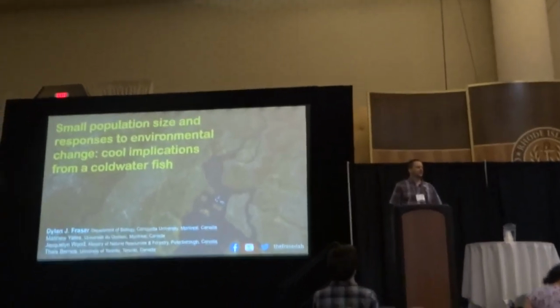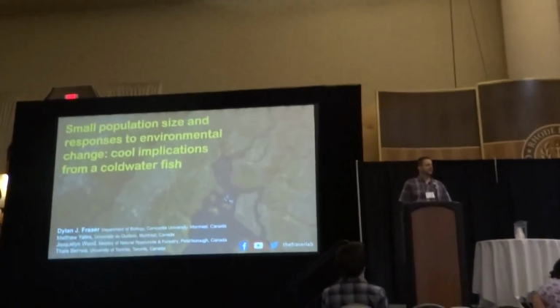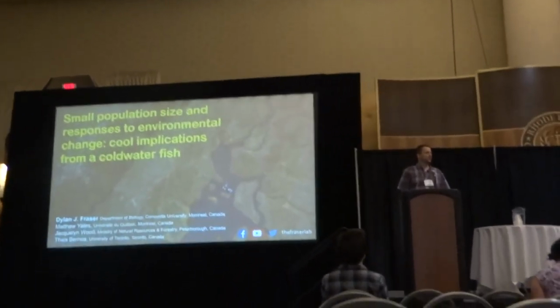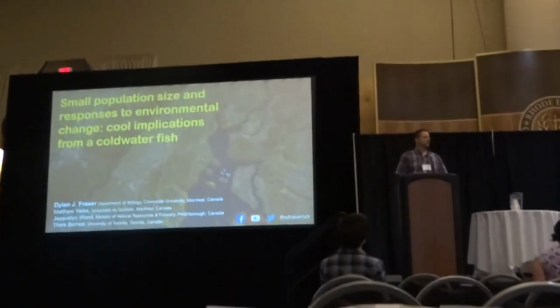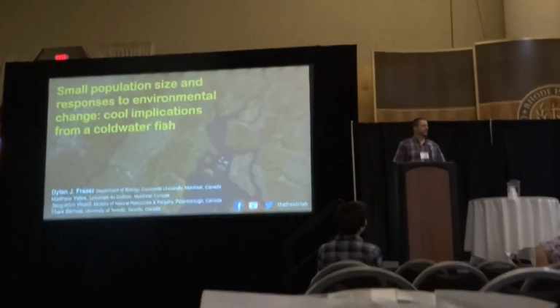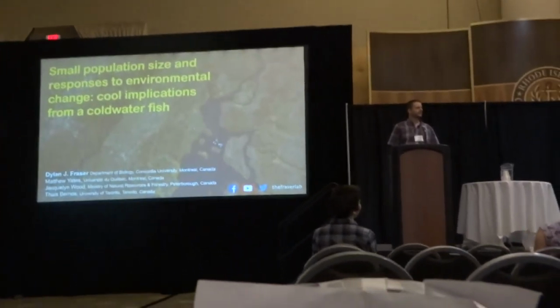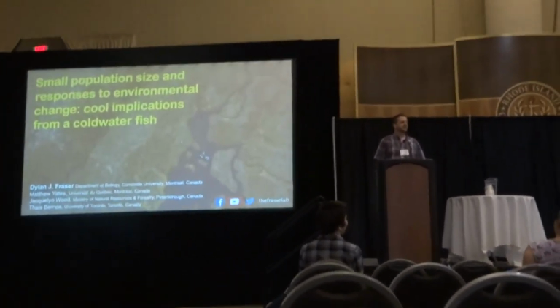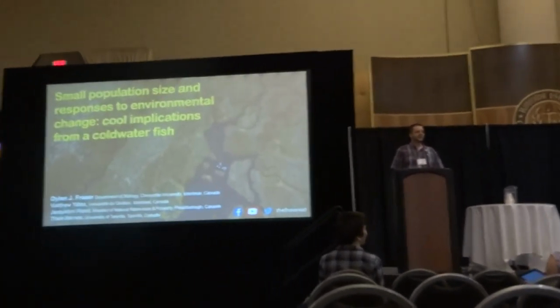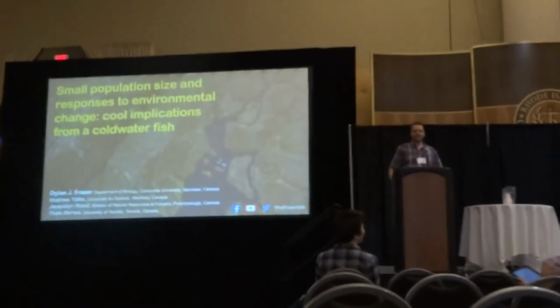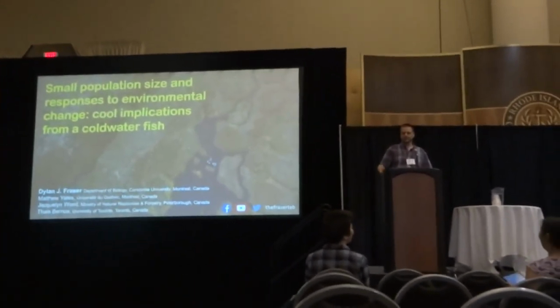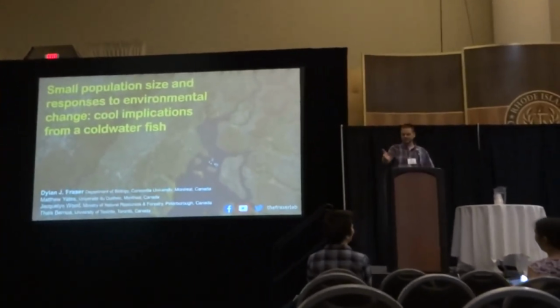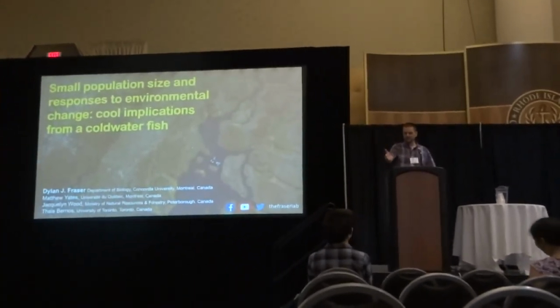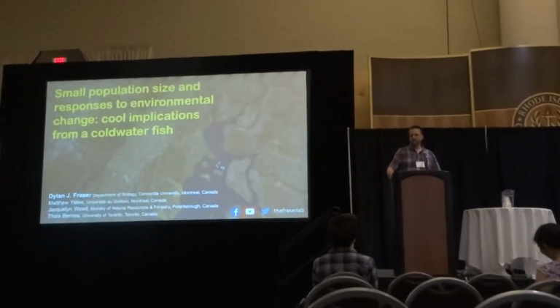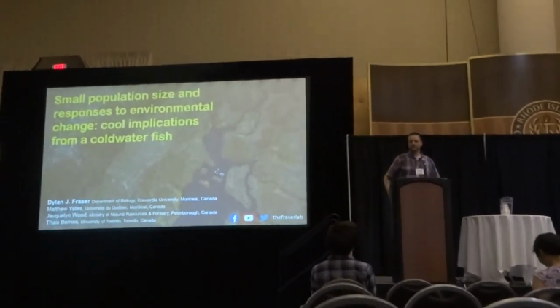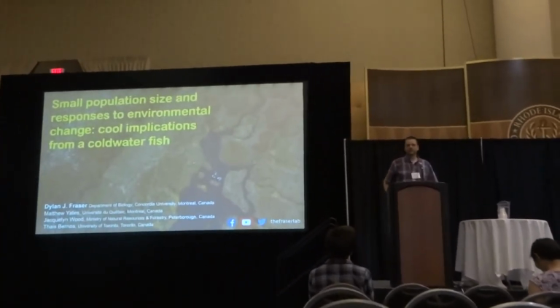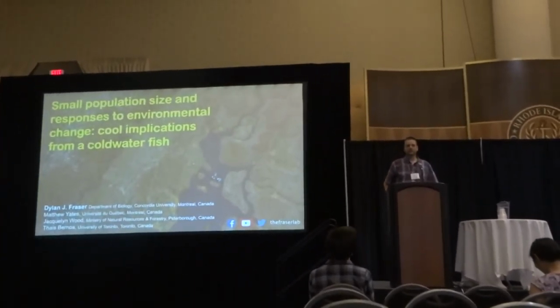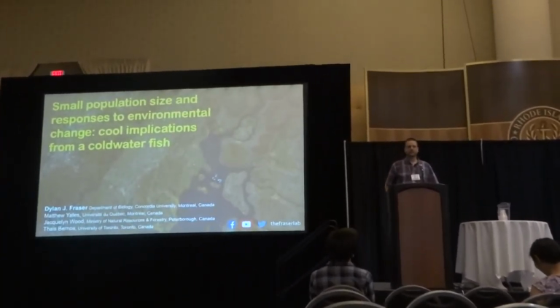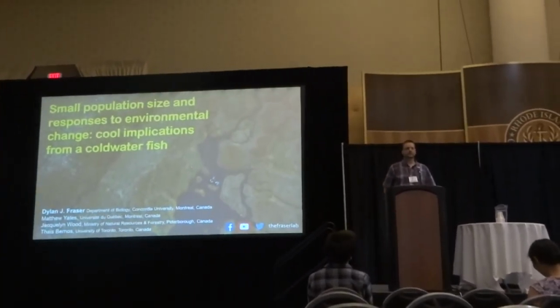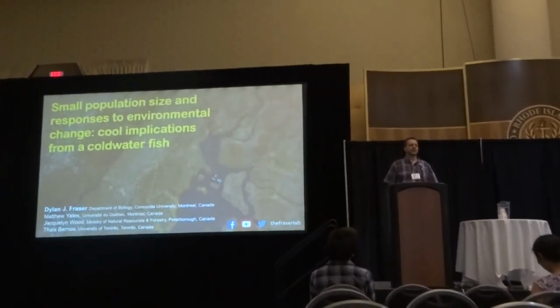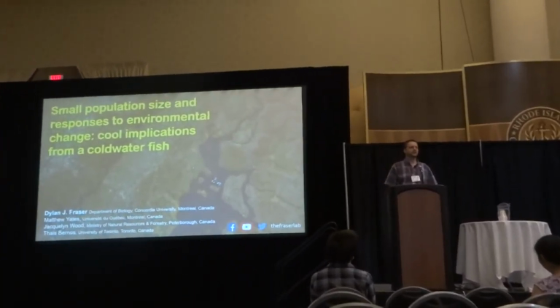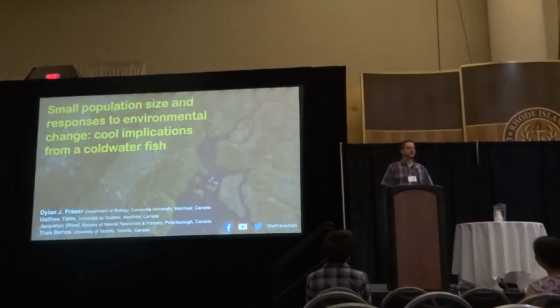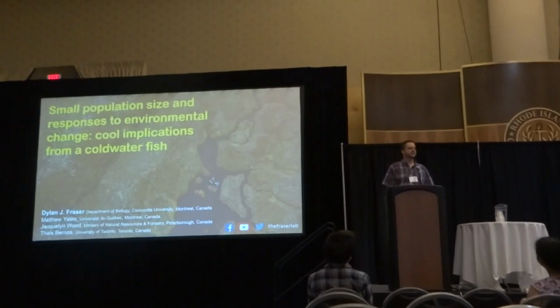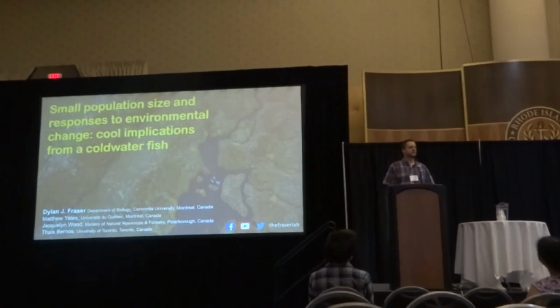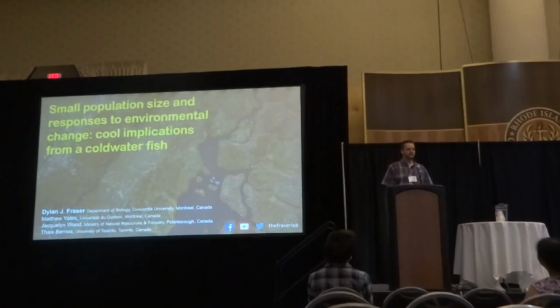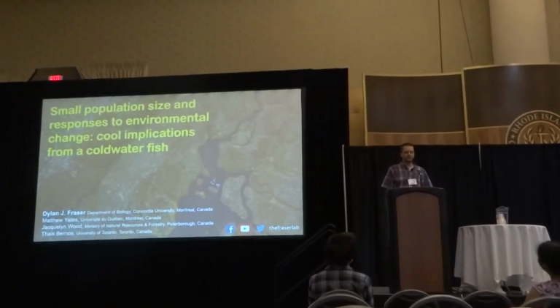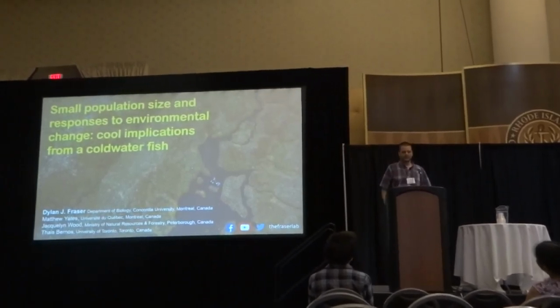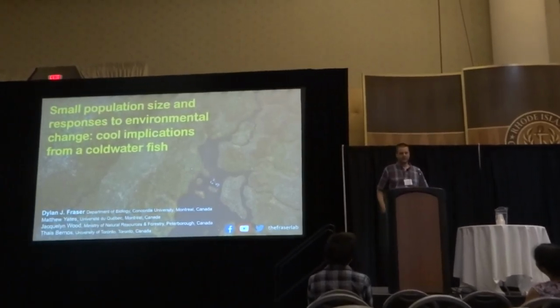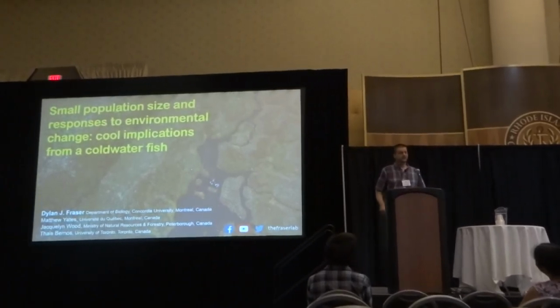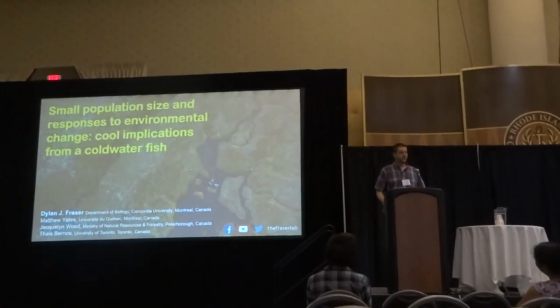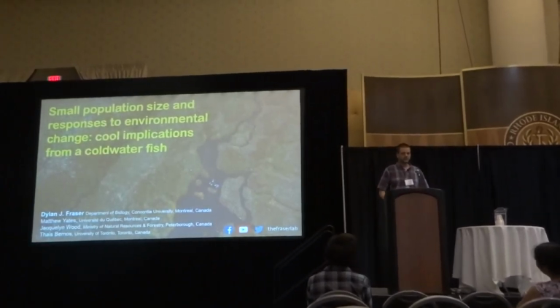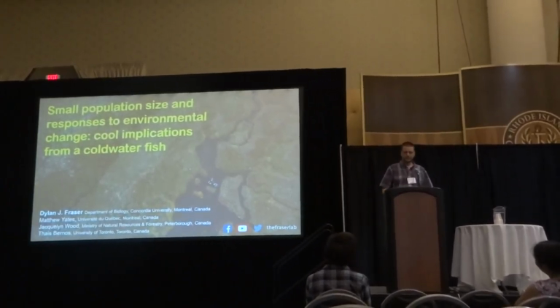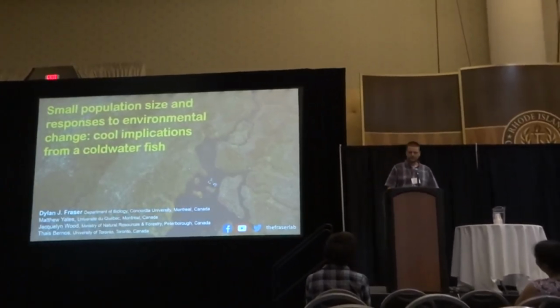Hello everyone, thanks for coming today and thank you to Sarah for the invitation to participate in this symposium. It's a pleasure to be here.